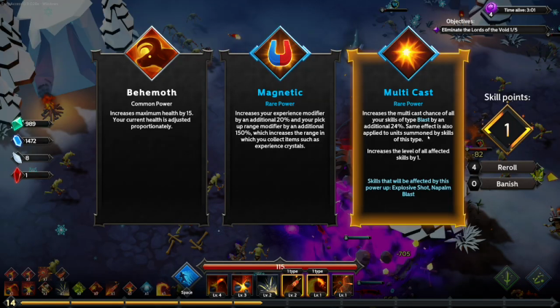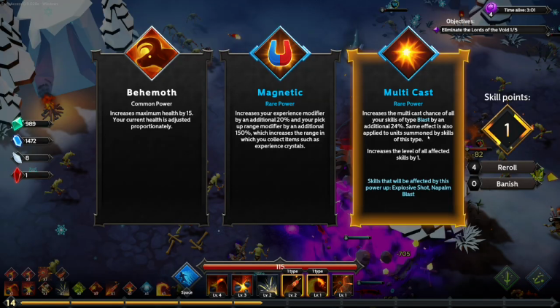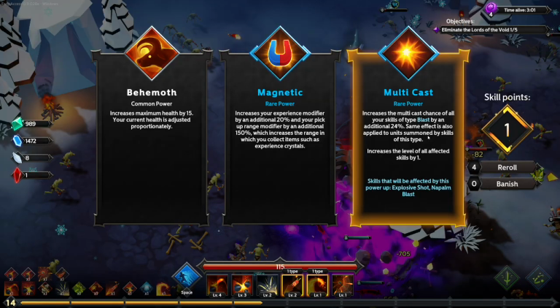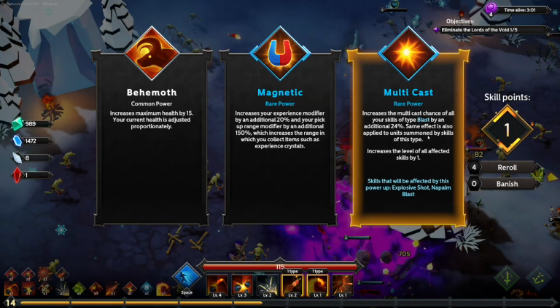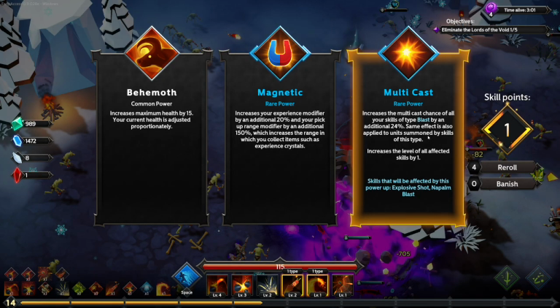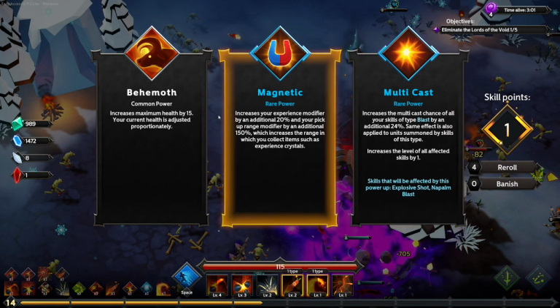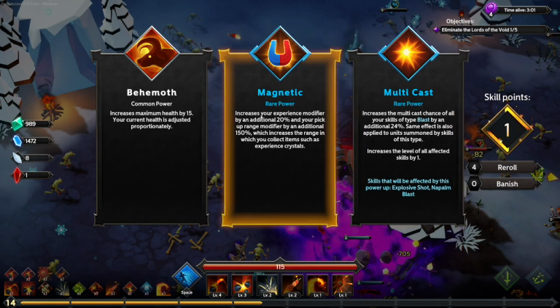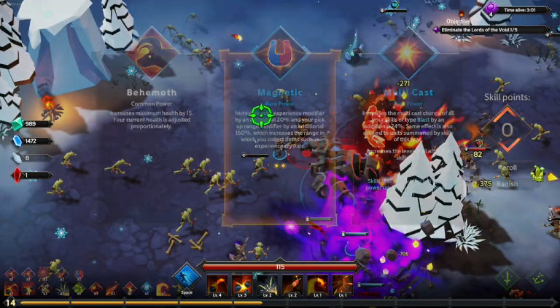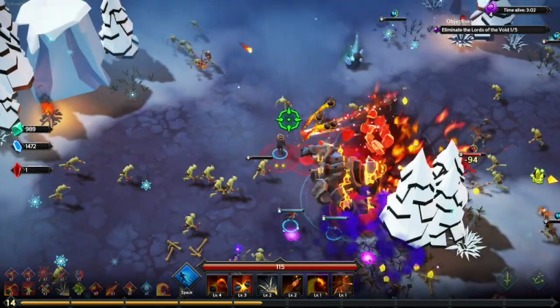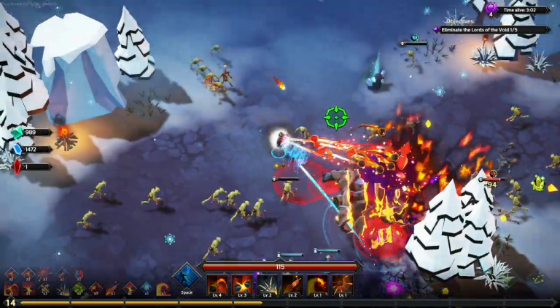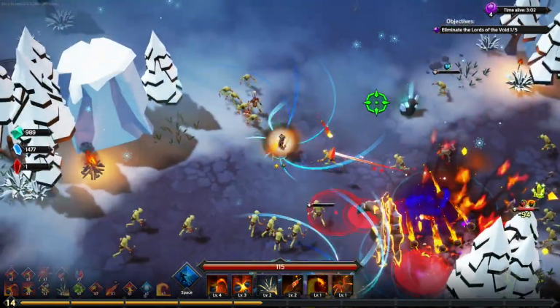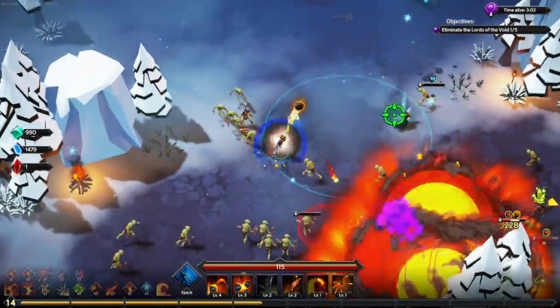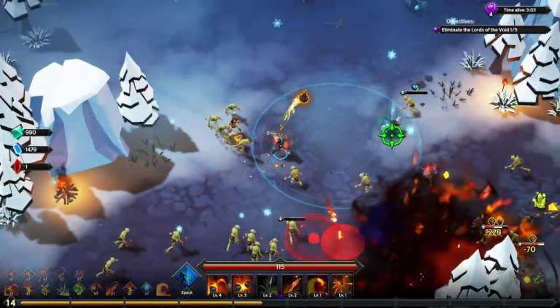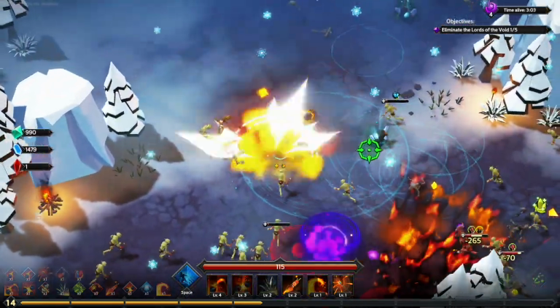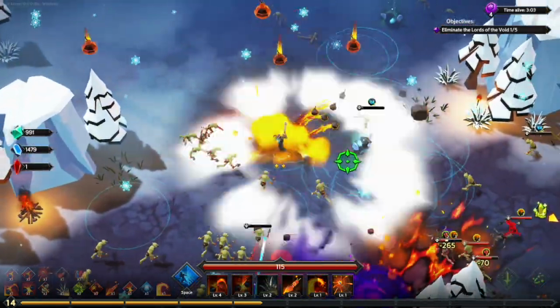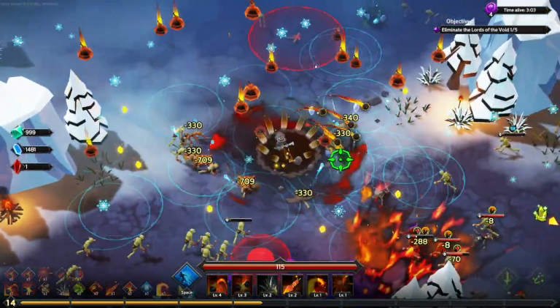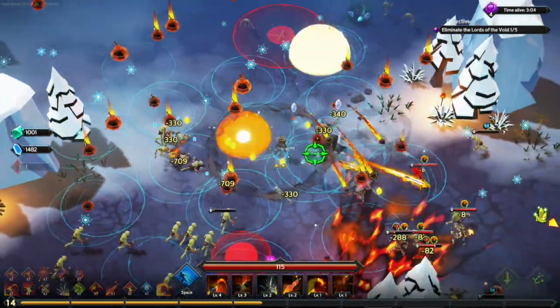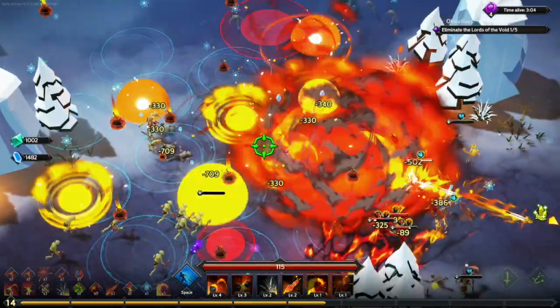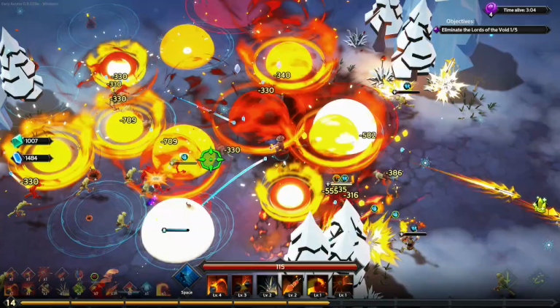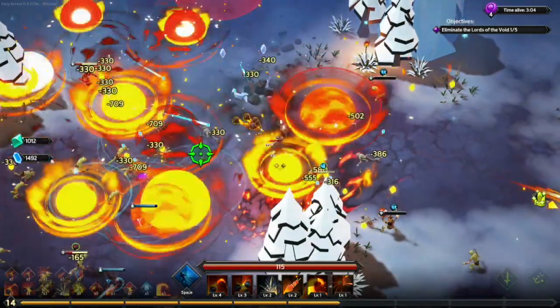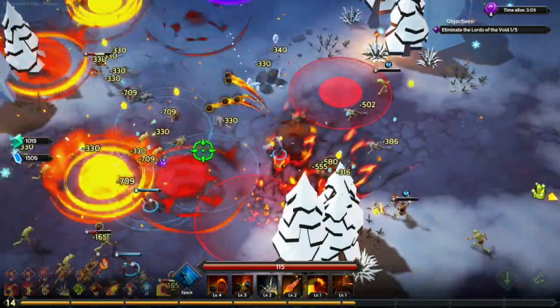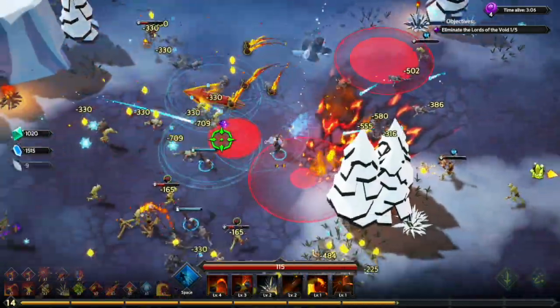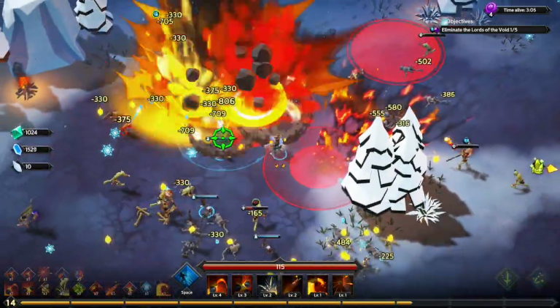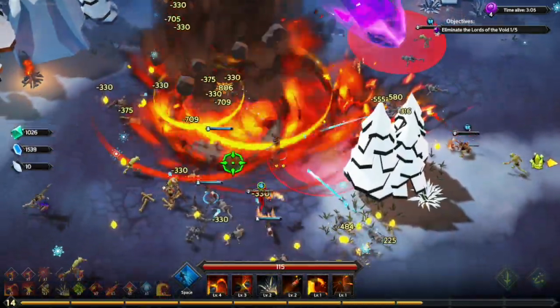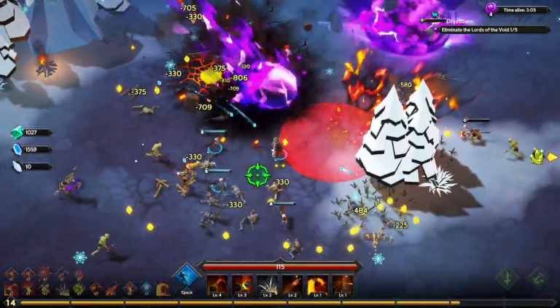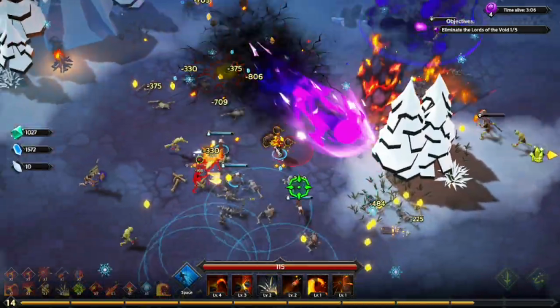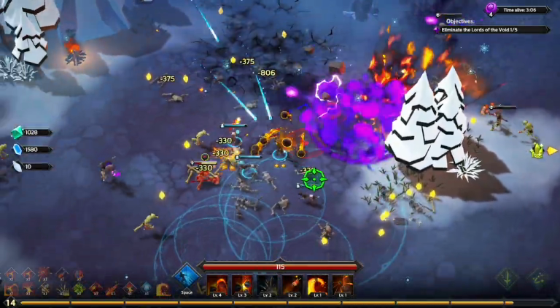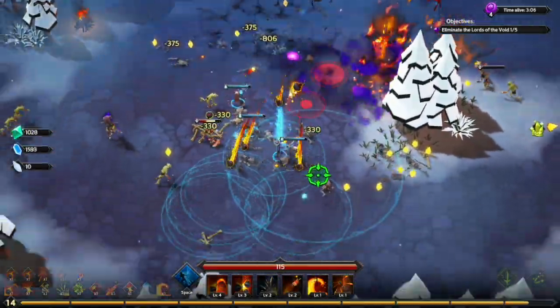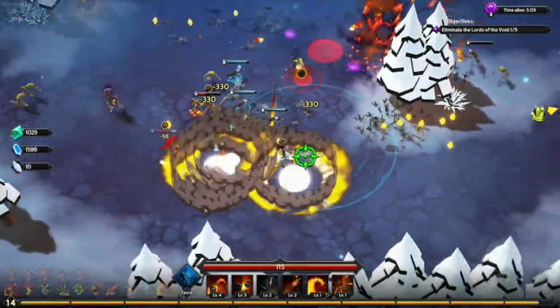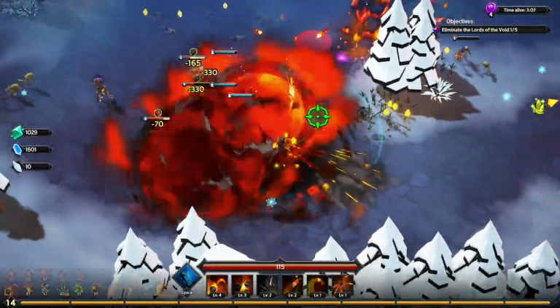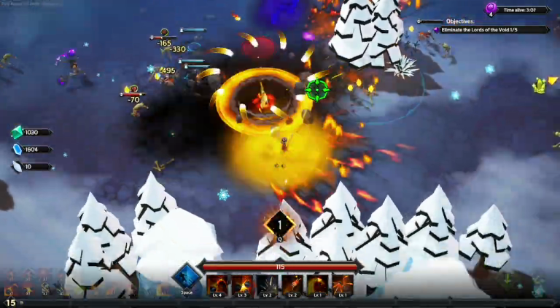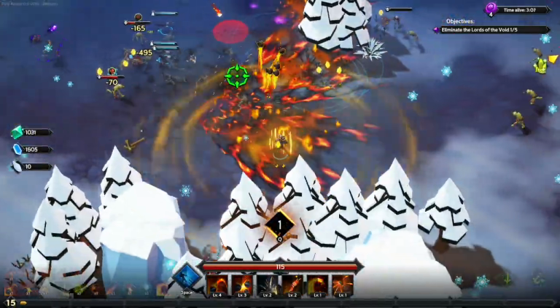We're going to take the blue magnetic — I want to start getting levels out of the way, beans.